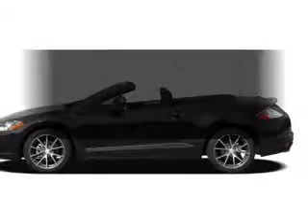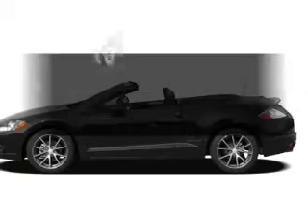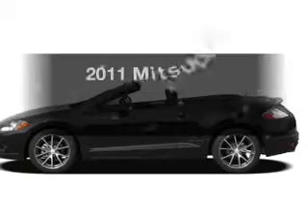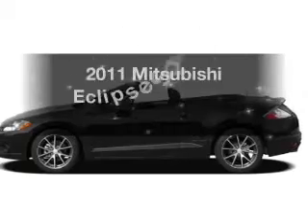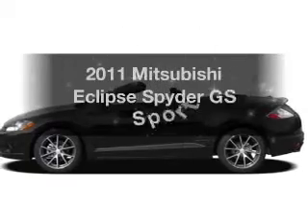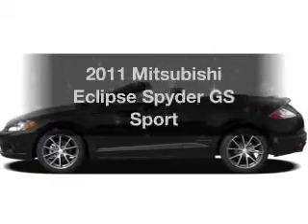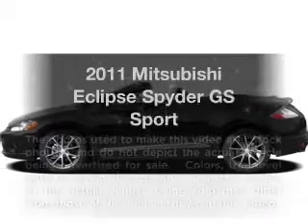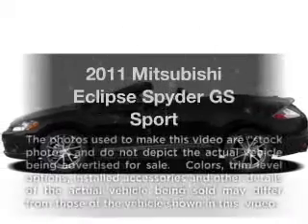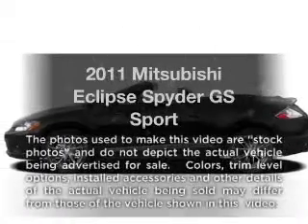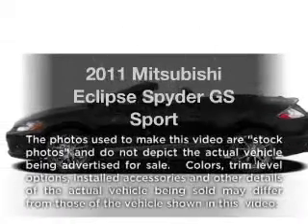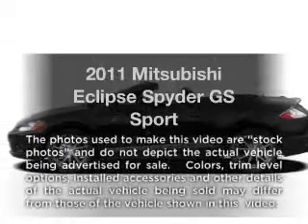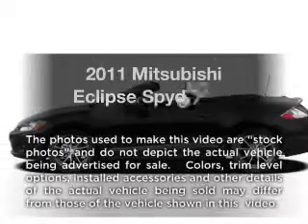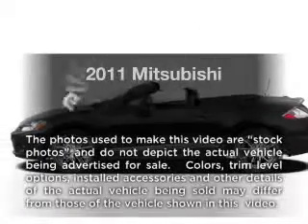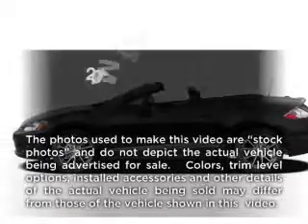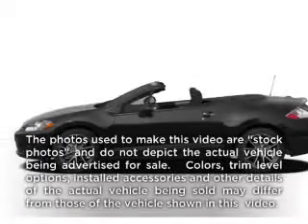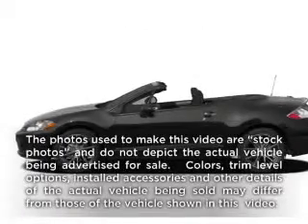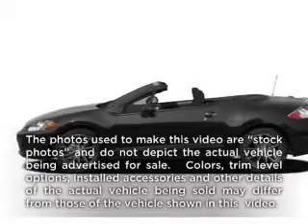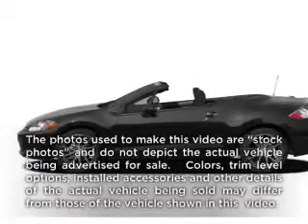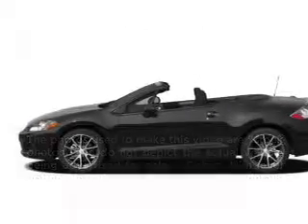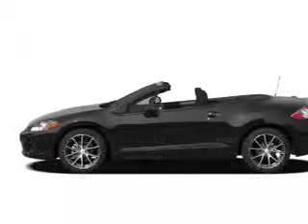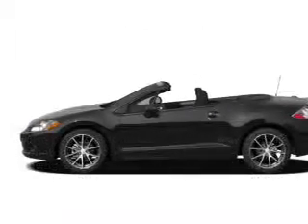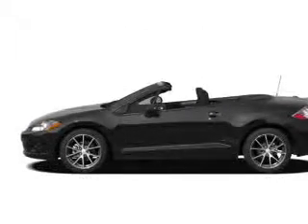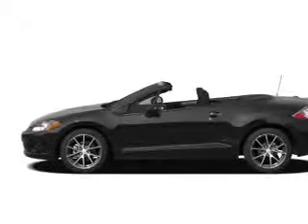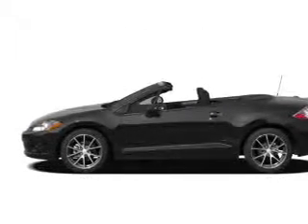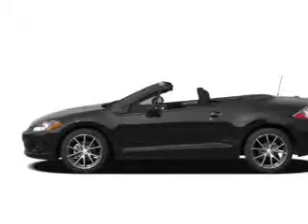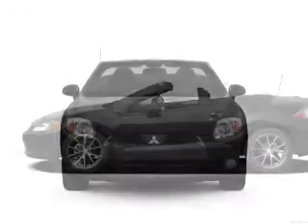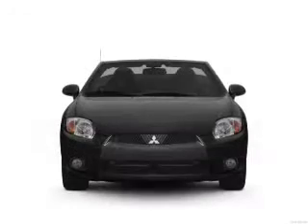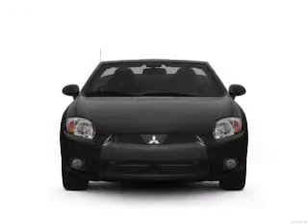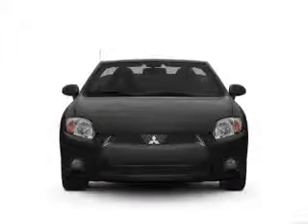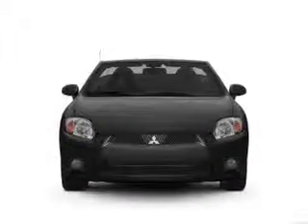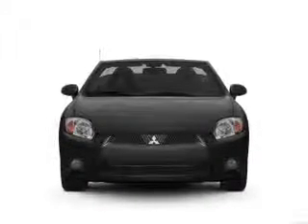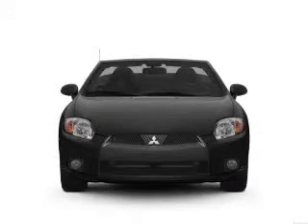Get noticed in this 2011 Mitsubishi Eclipse. Travel the roads in style and comfort in this great vehicle.